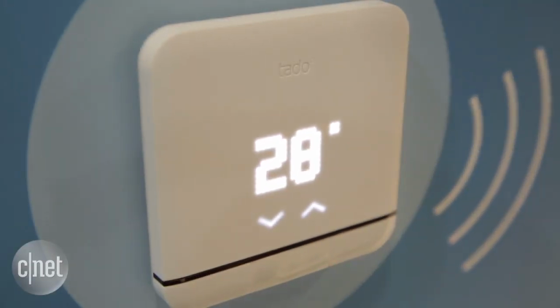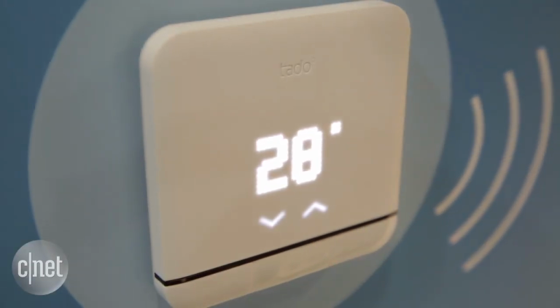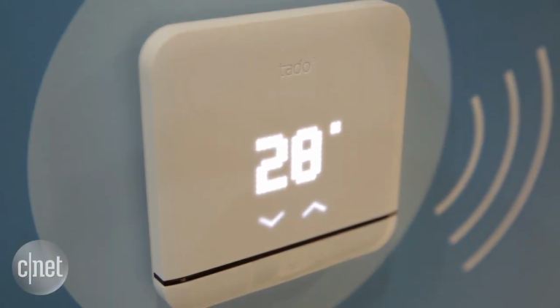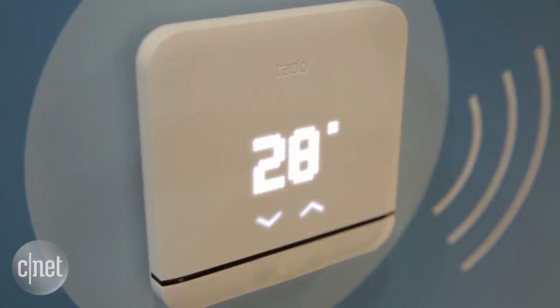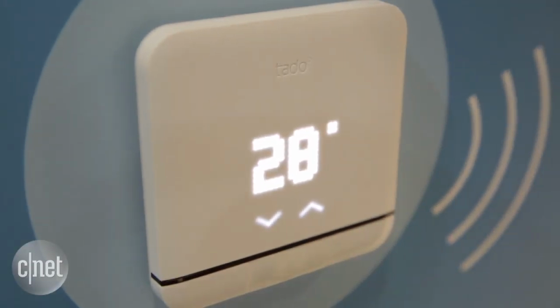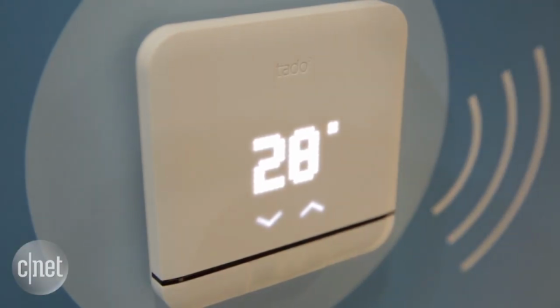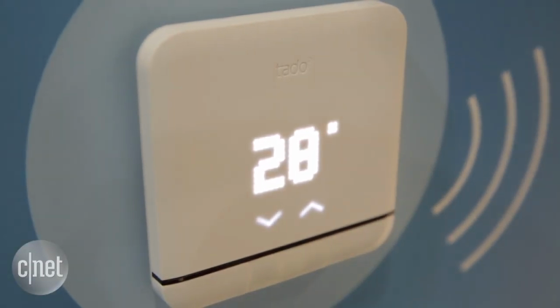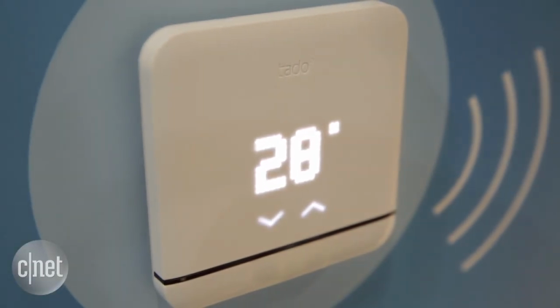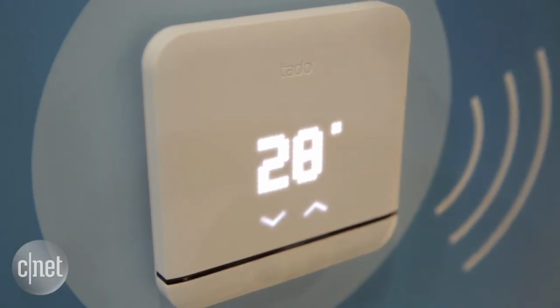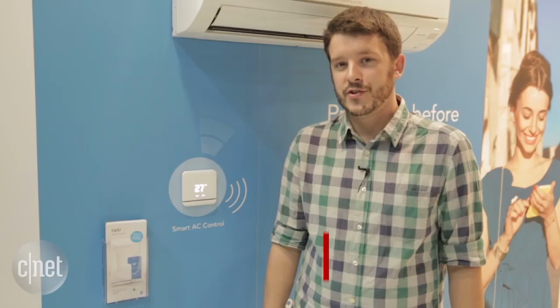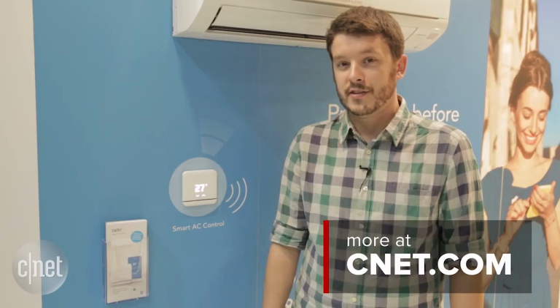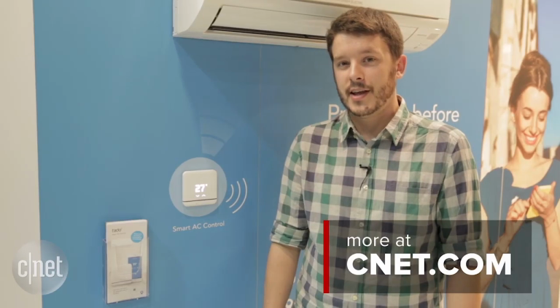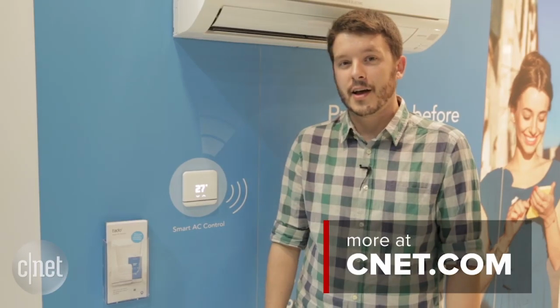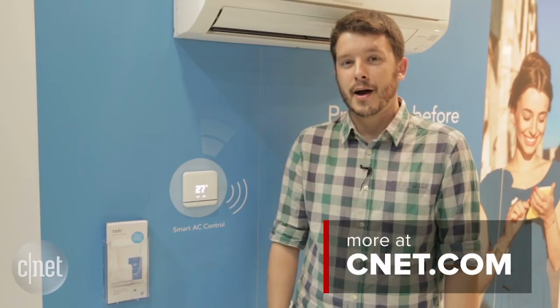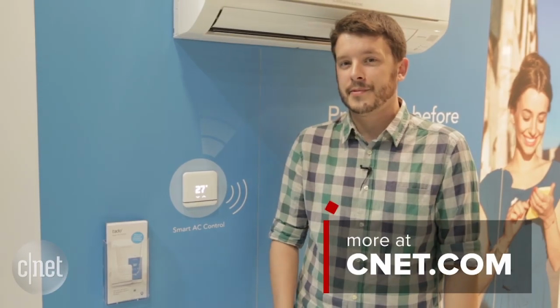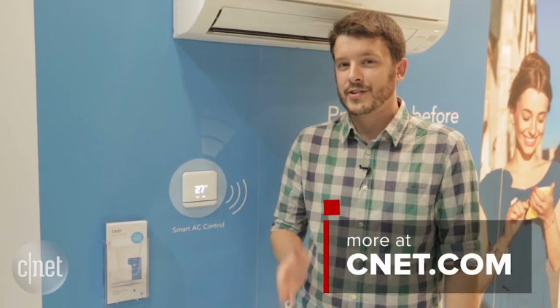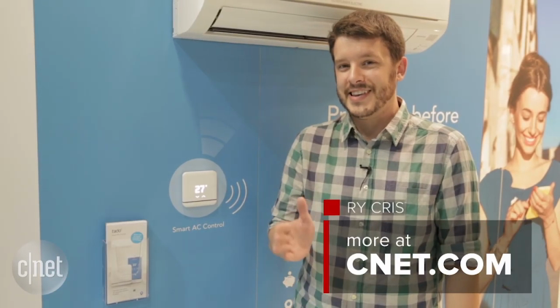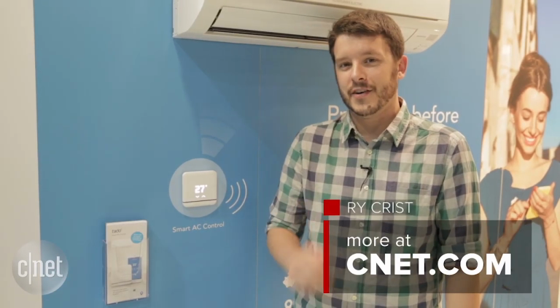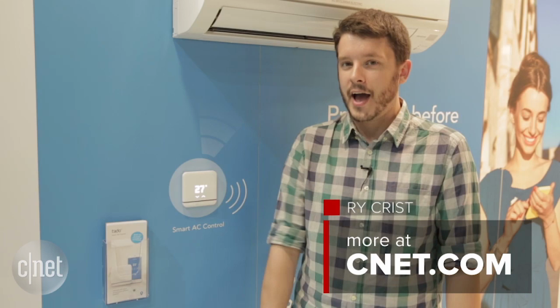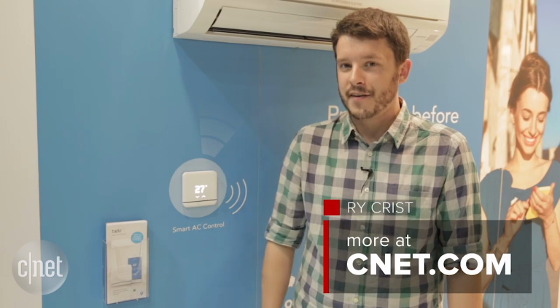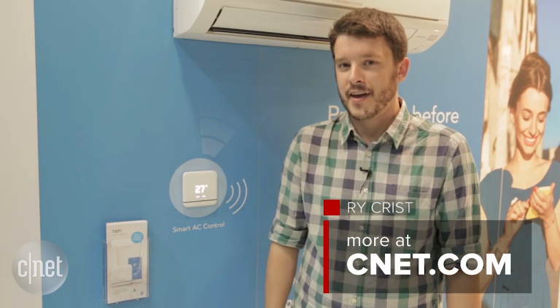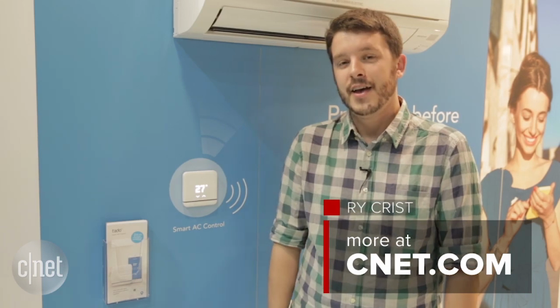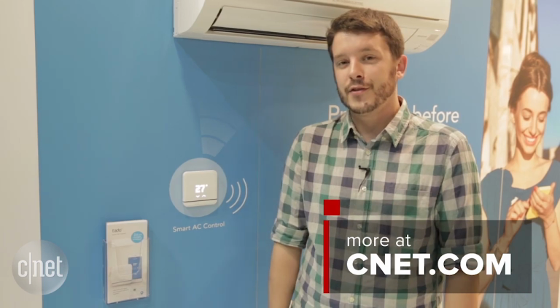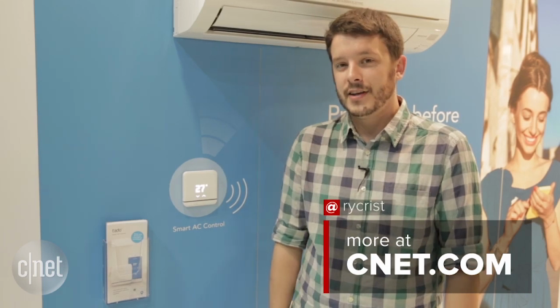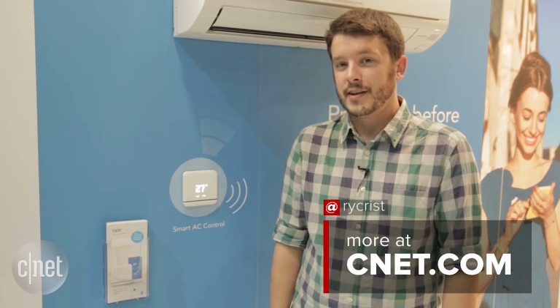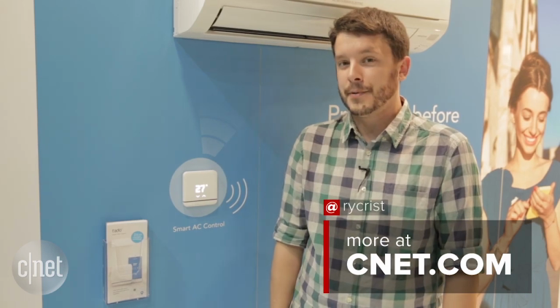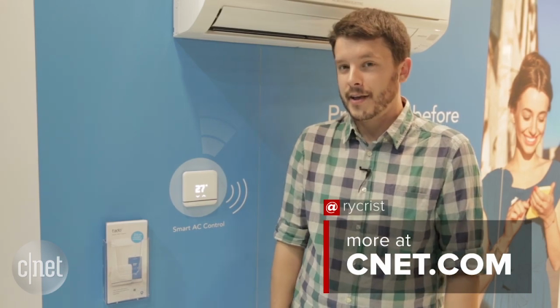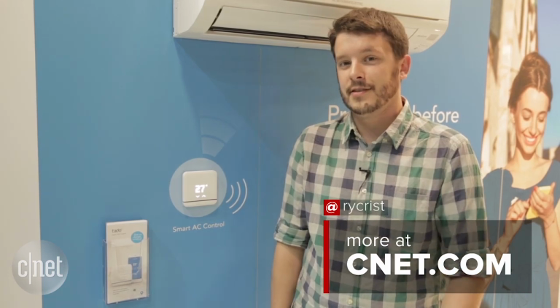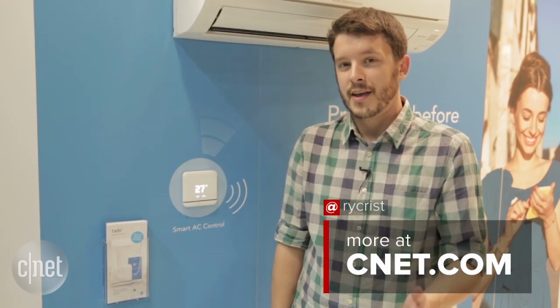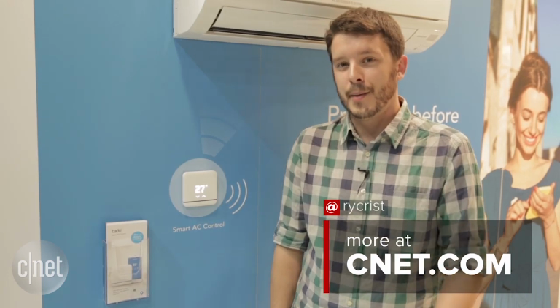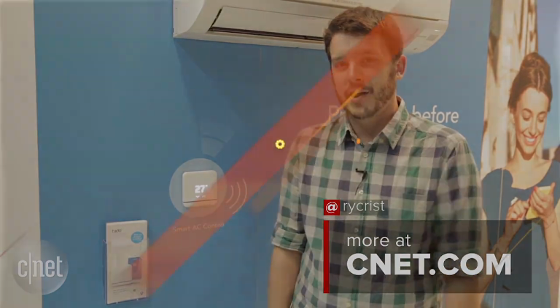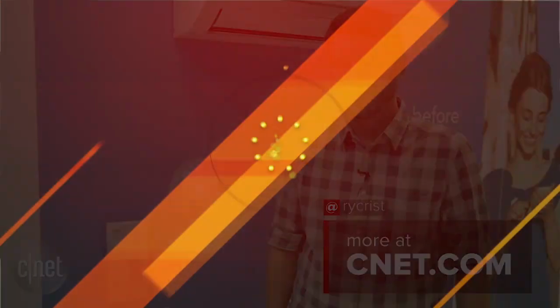For more check out the rest of our IFA coverage at CNET.com/IFA. For CNET Appliances, I'm Wright Christ.